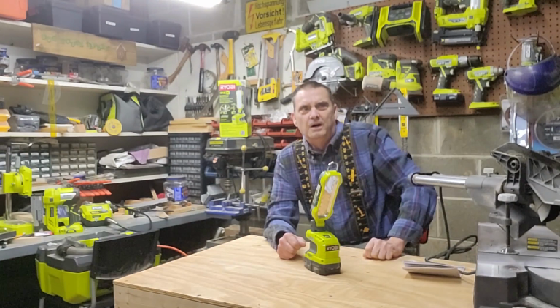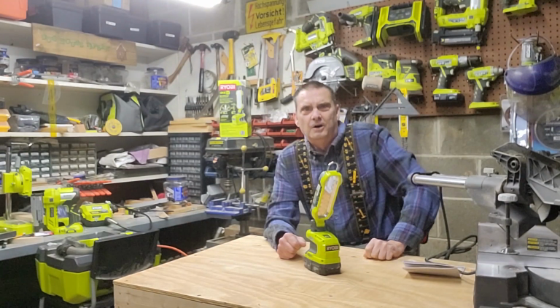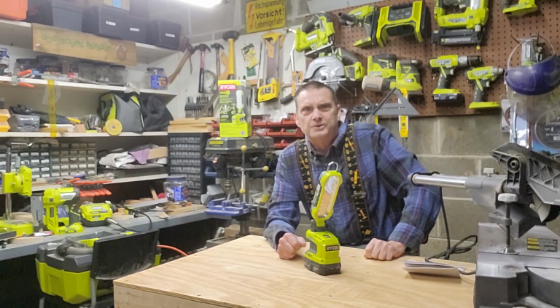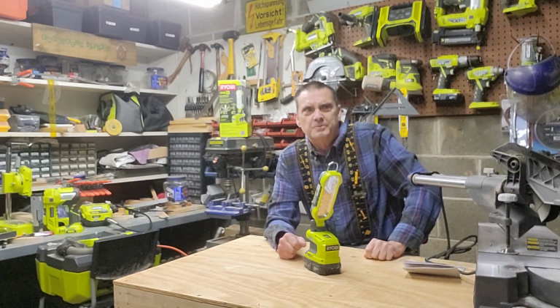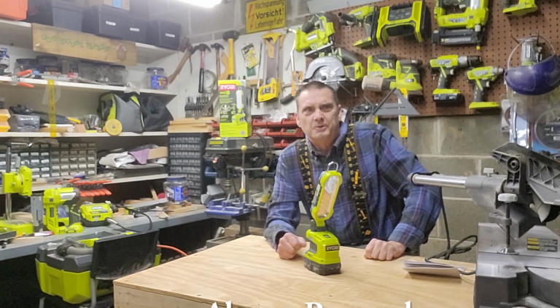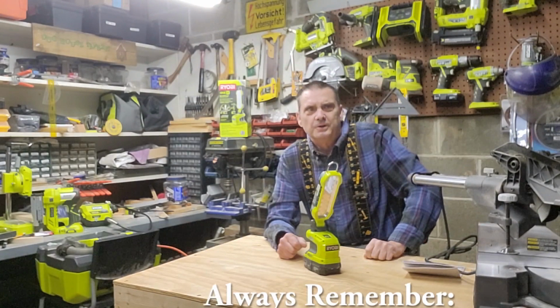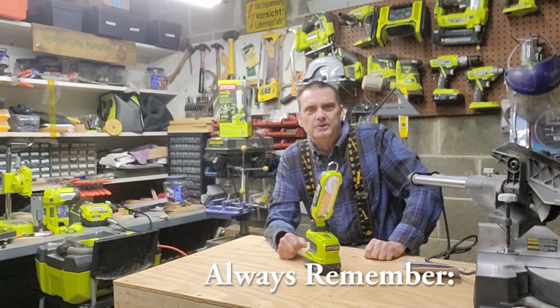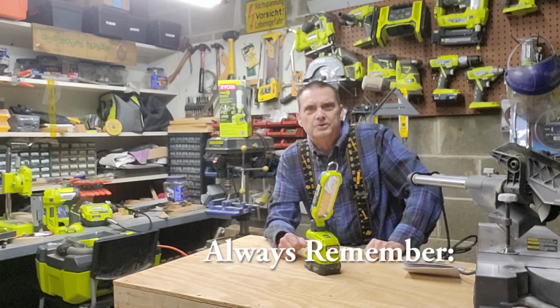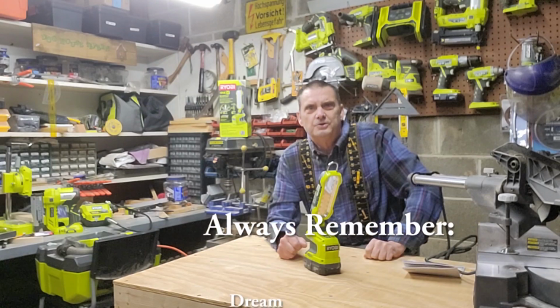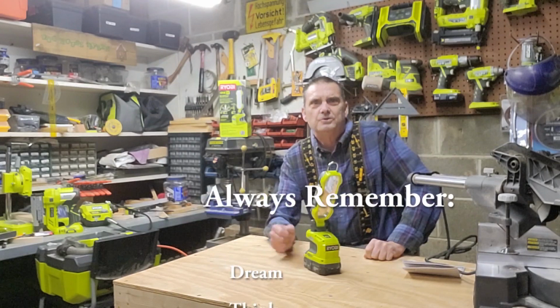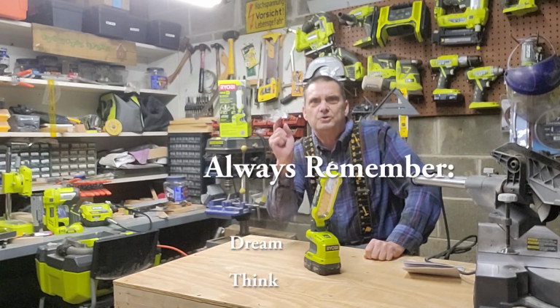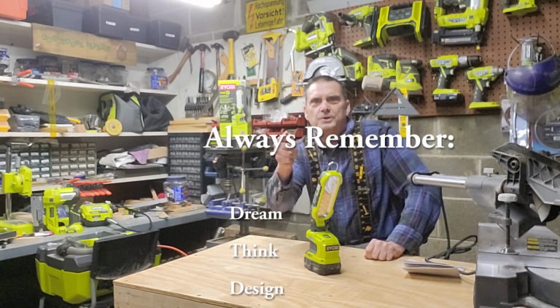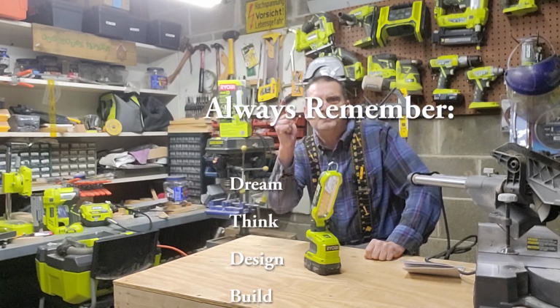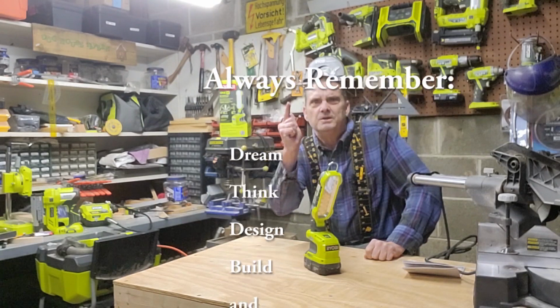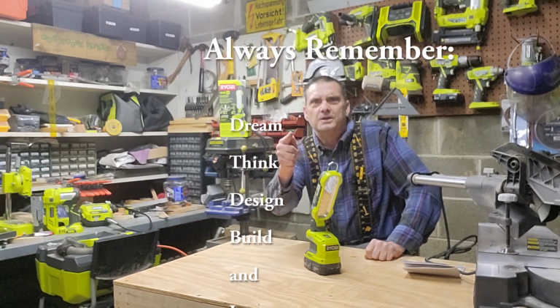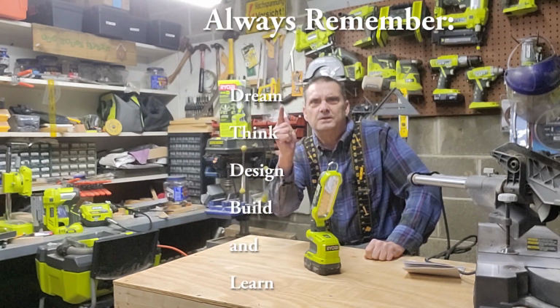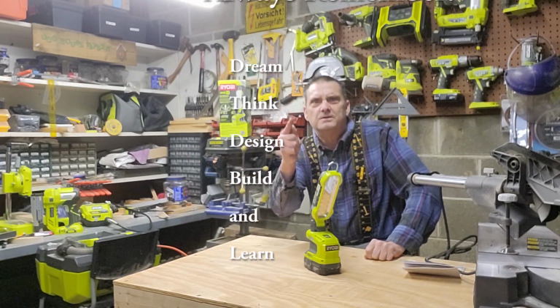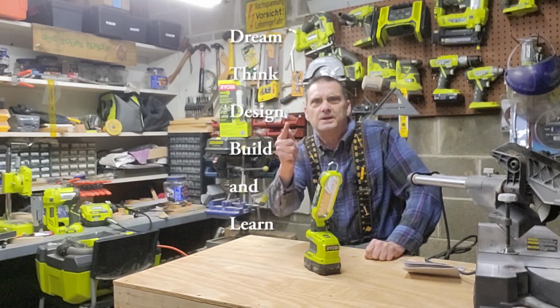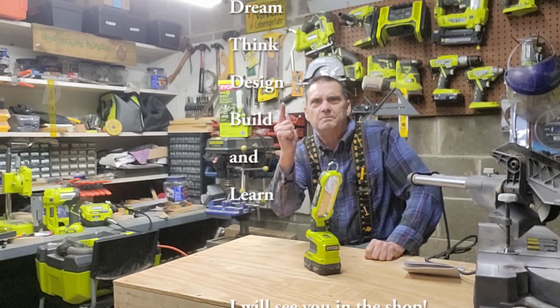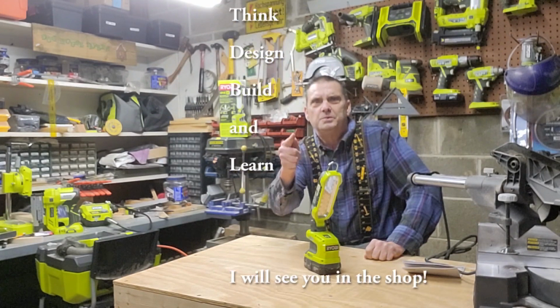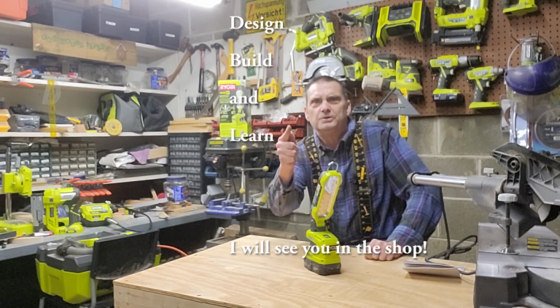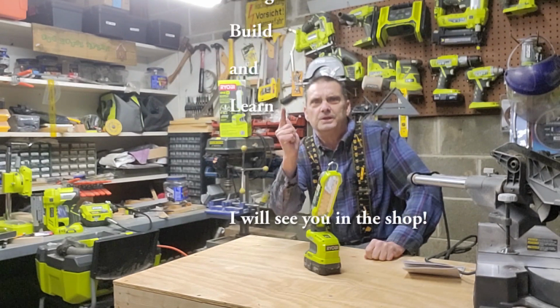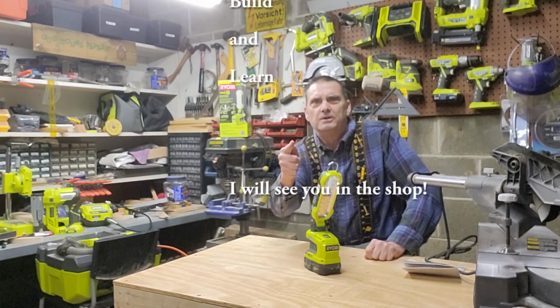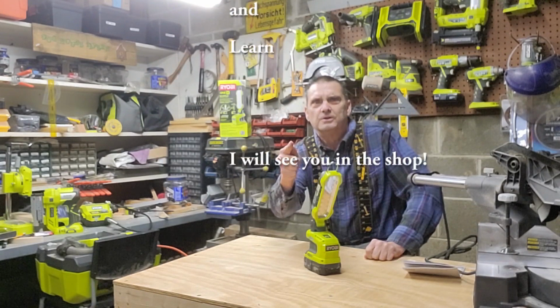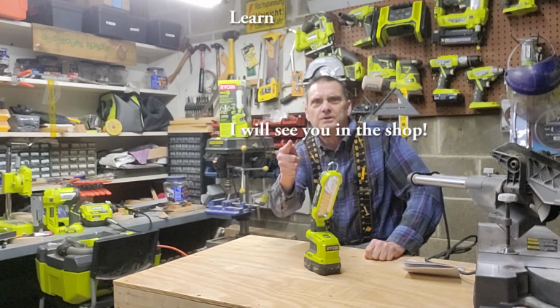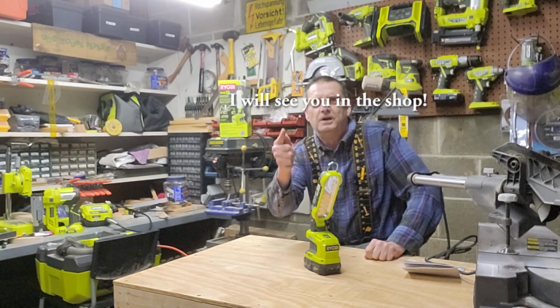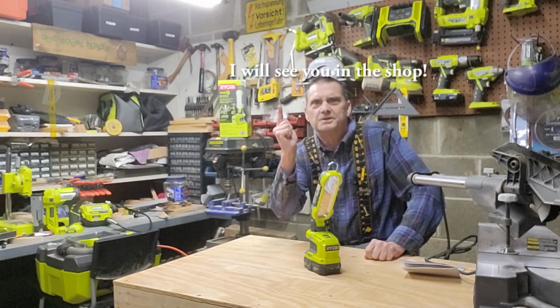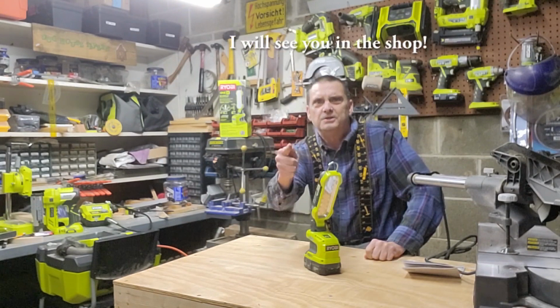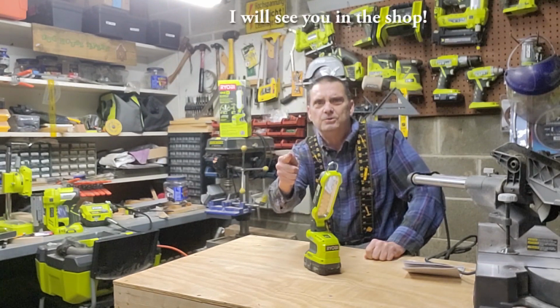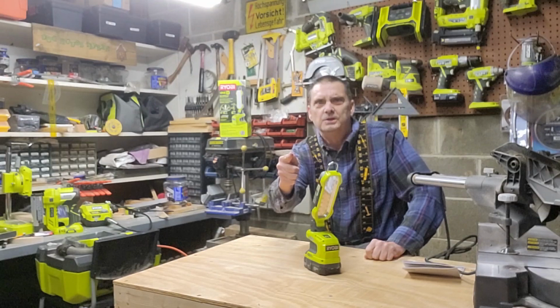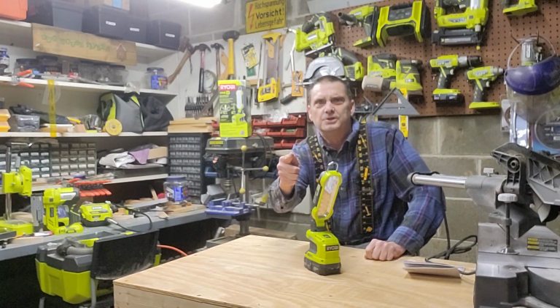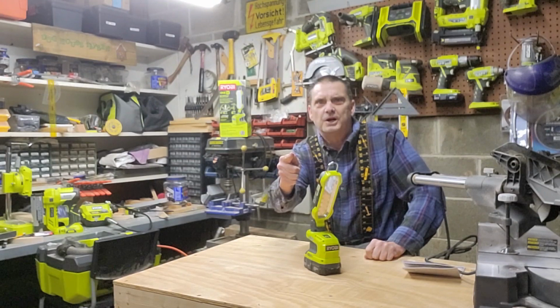Always remember: dream, think, design, build, and learn. I'll see you in the shop.